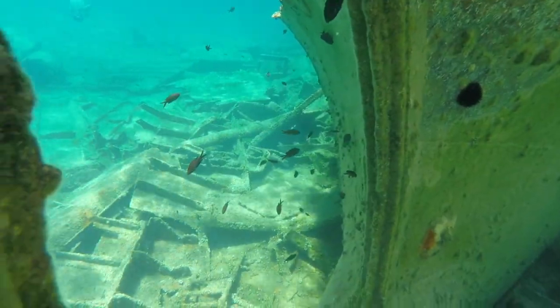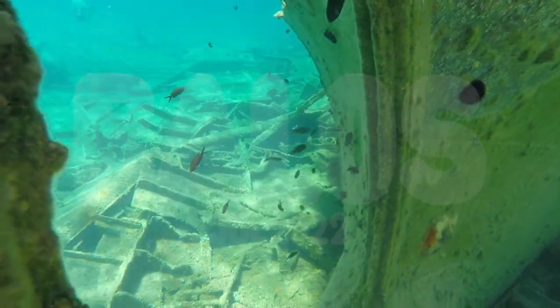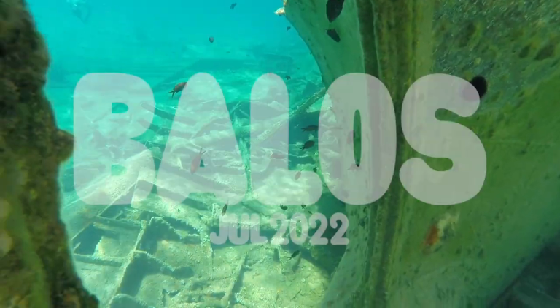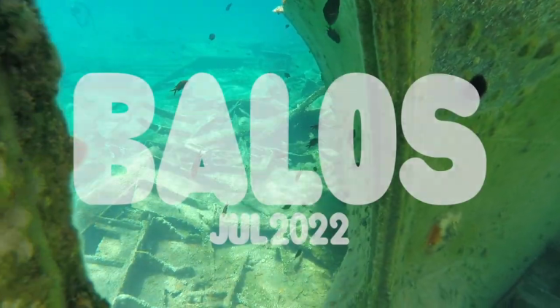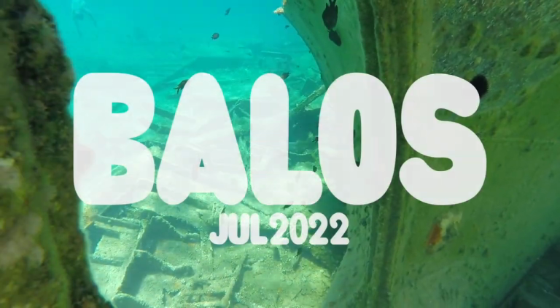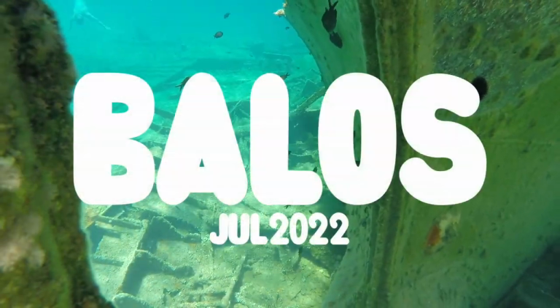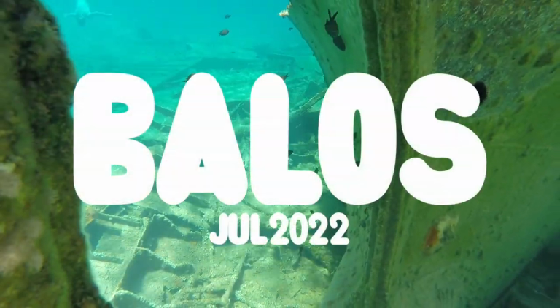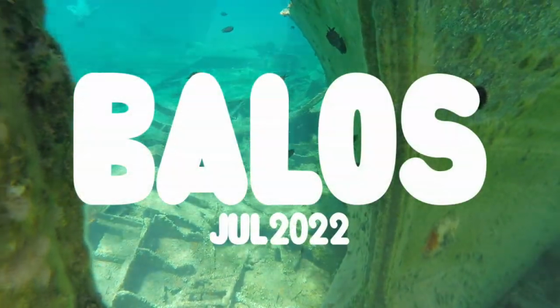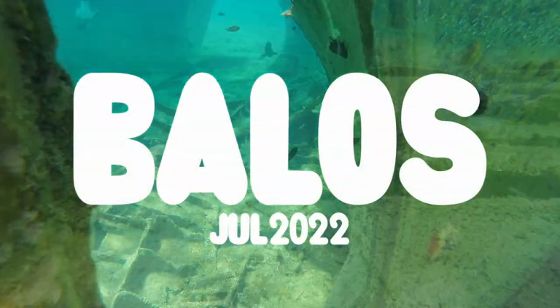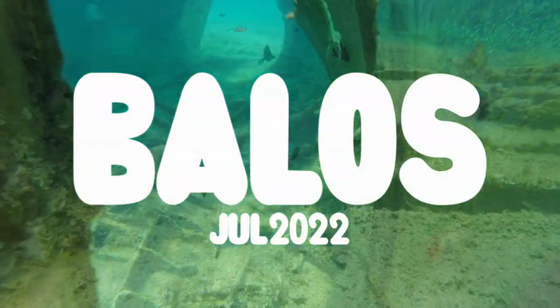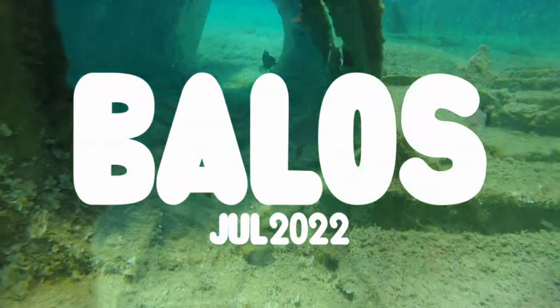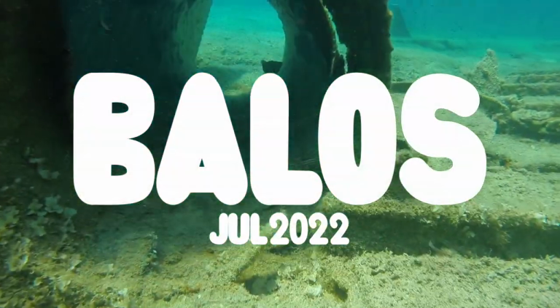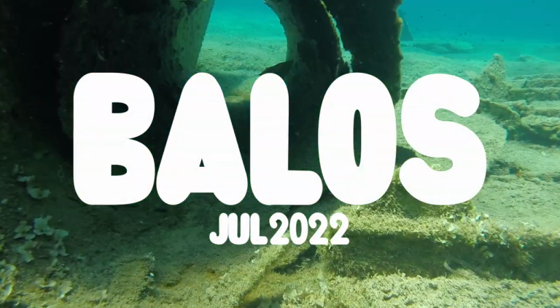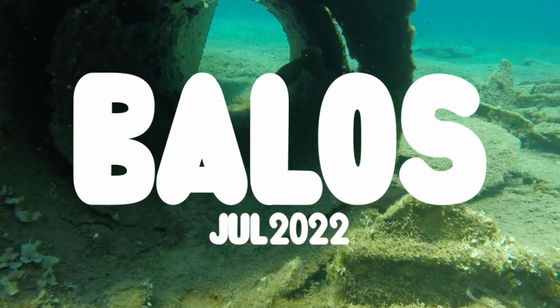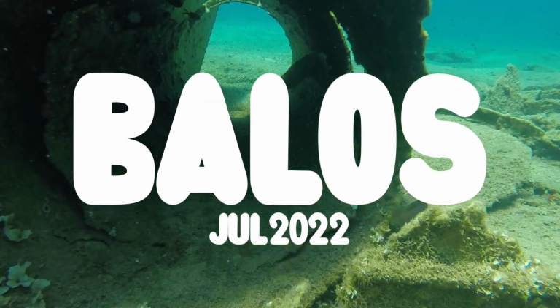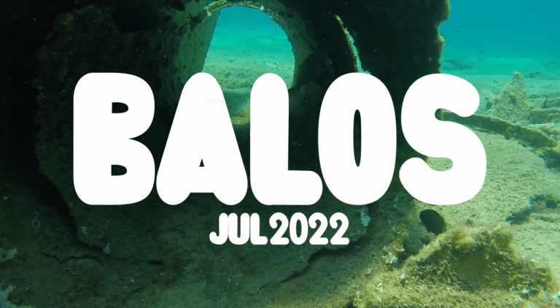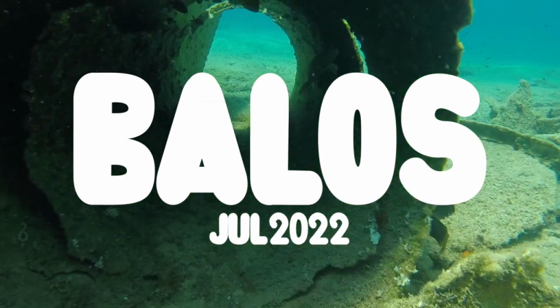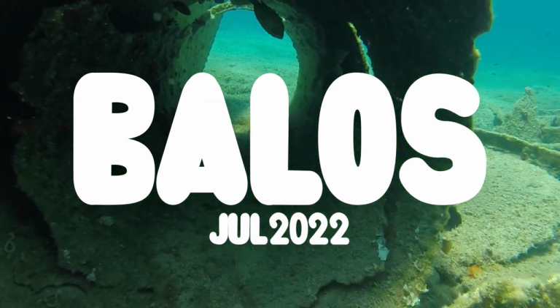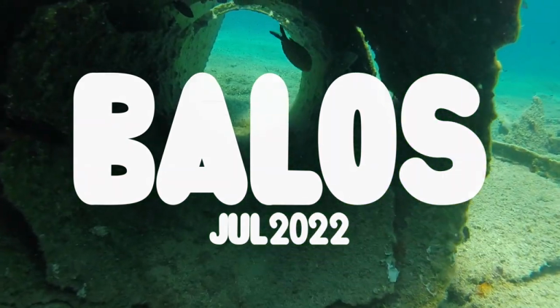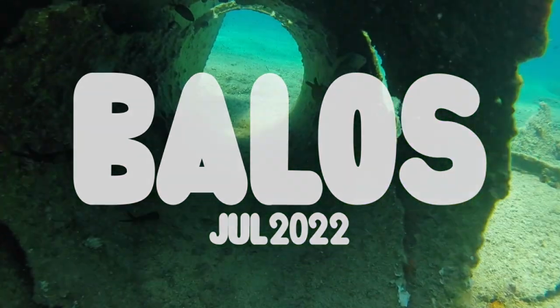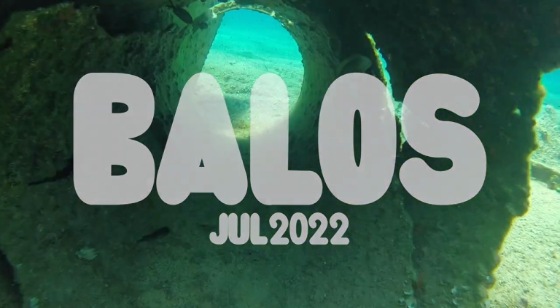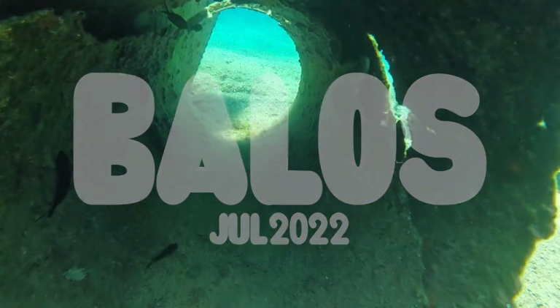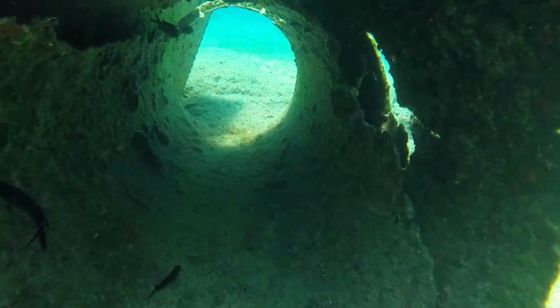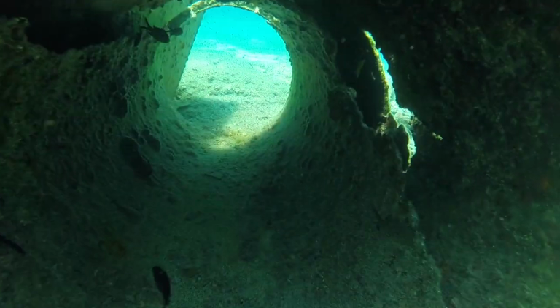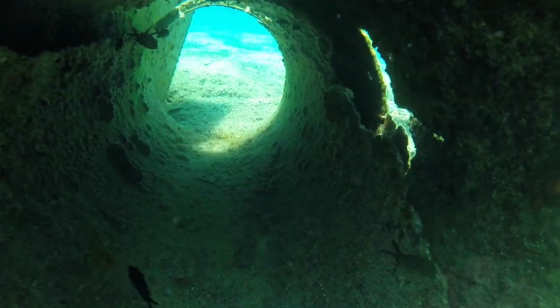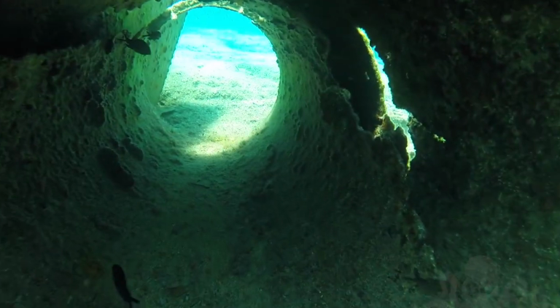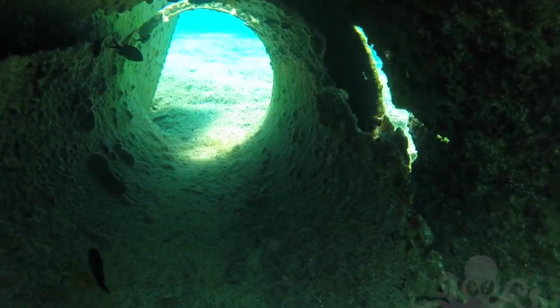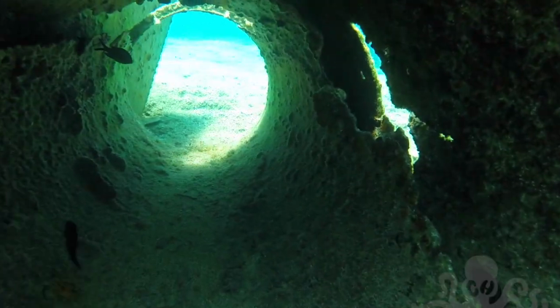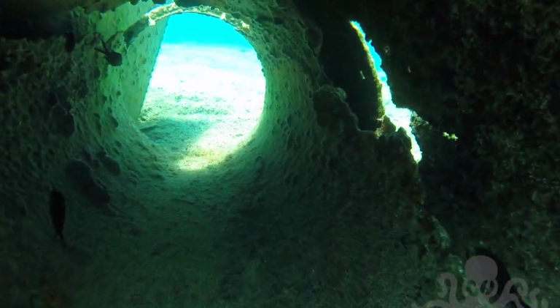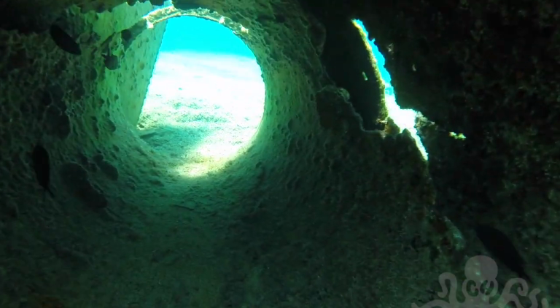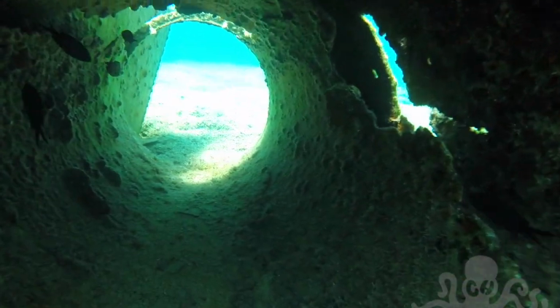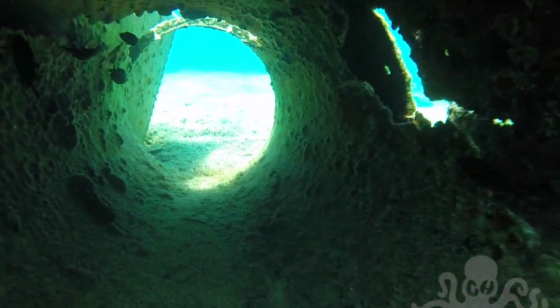This footage is from Balos in Crete. The first bit of footage is filmed at Gramvousa's shipwreck.